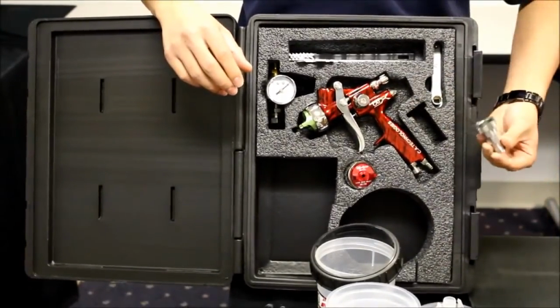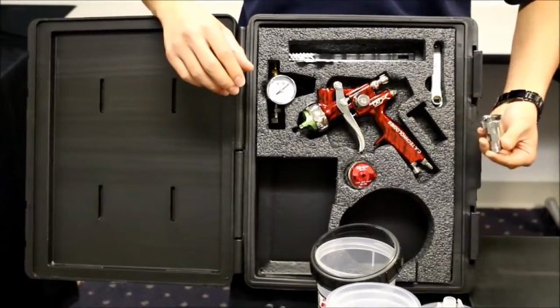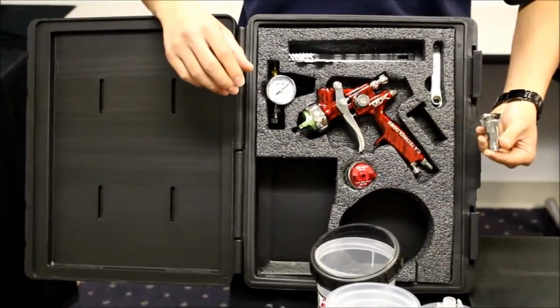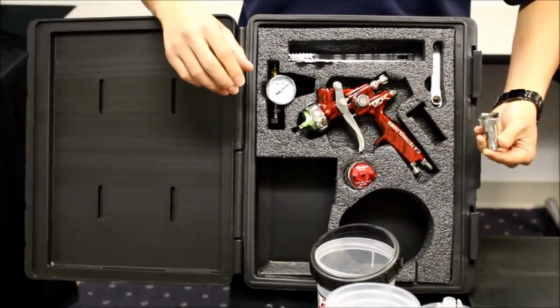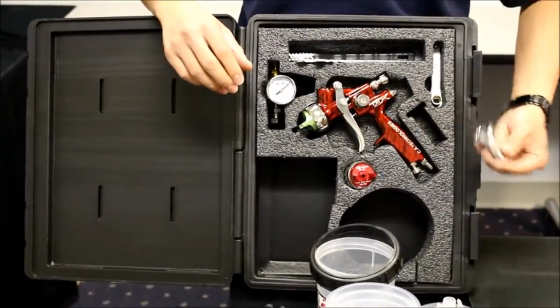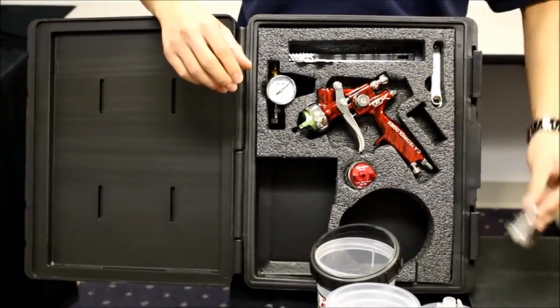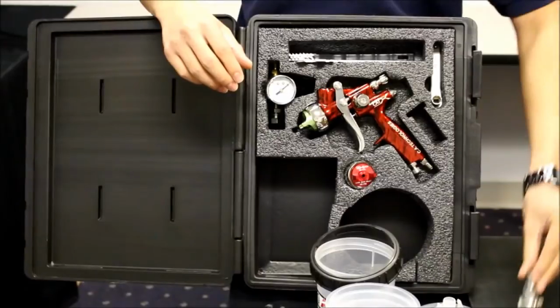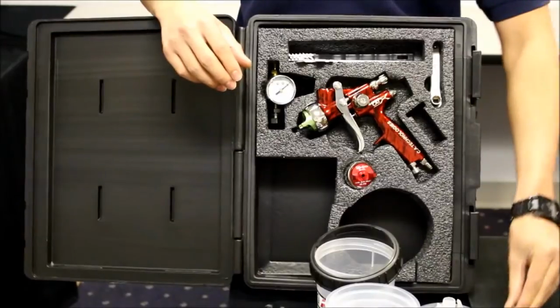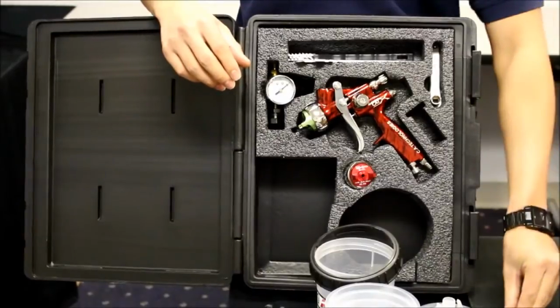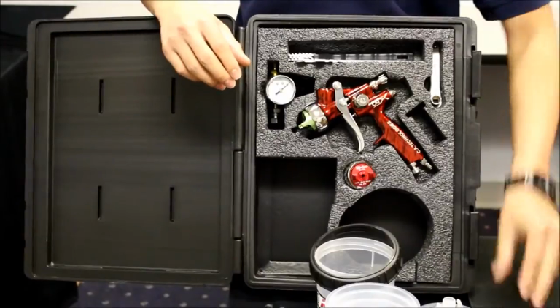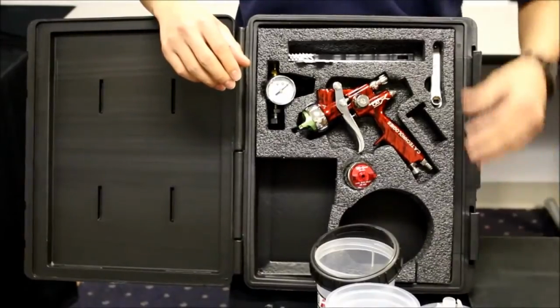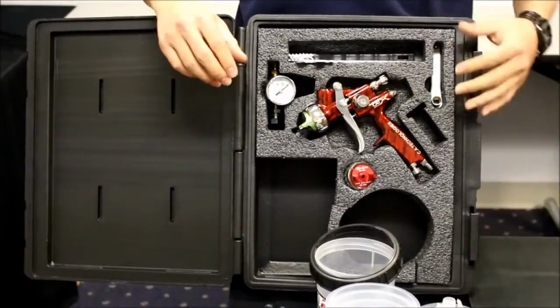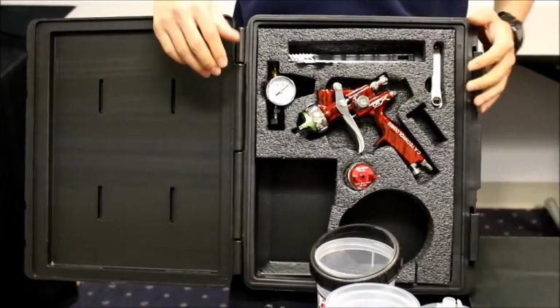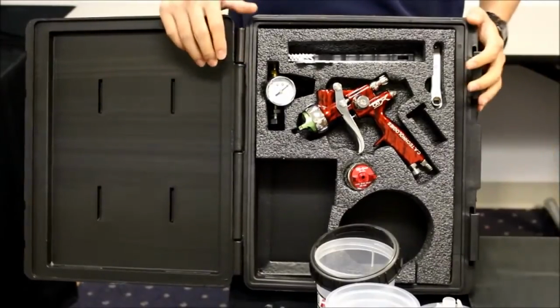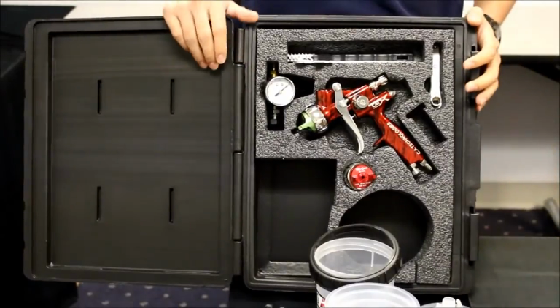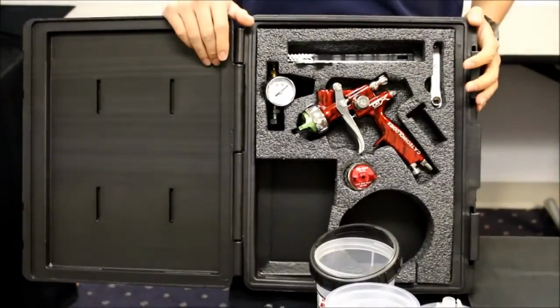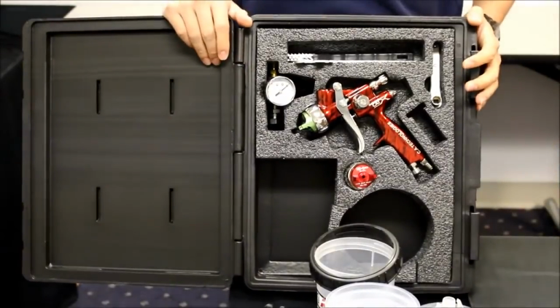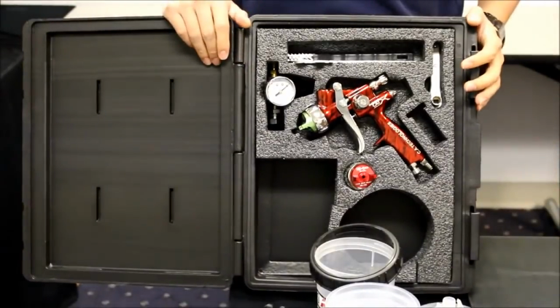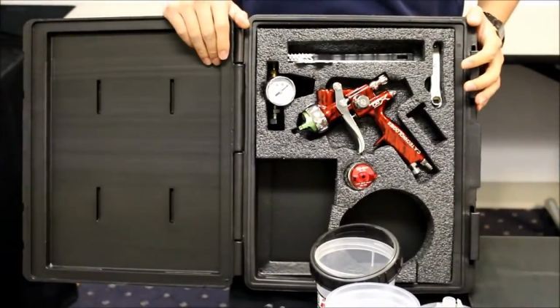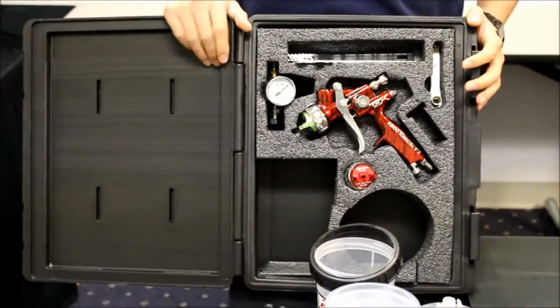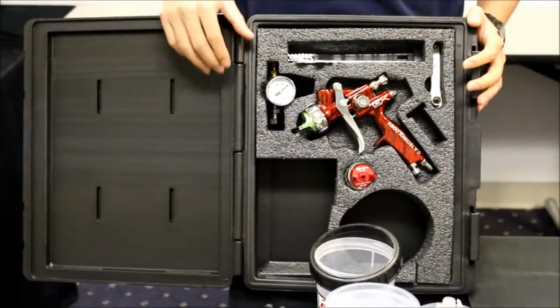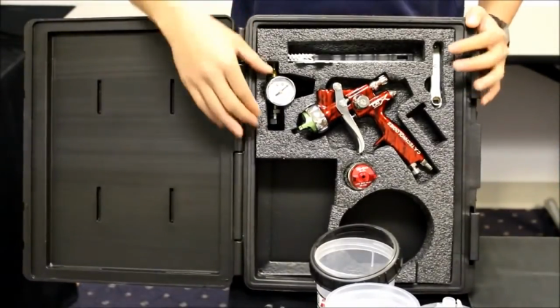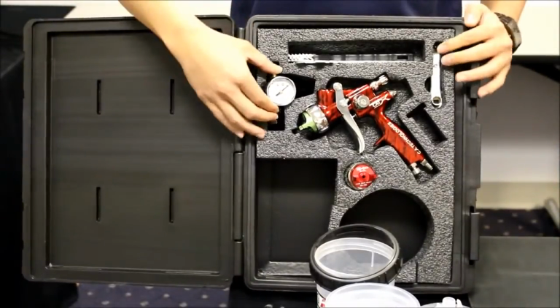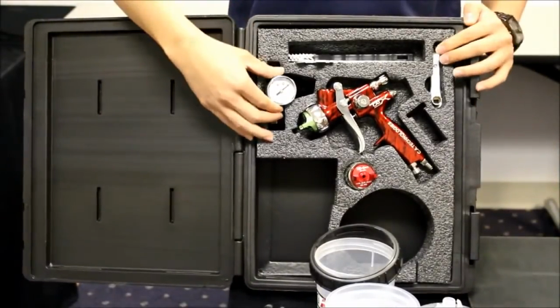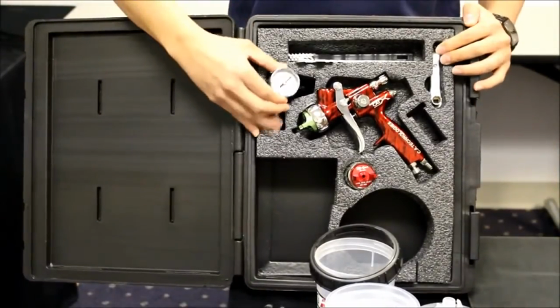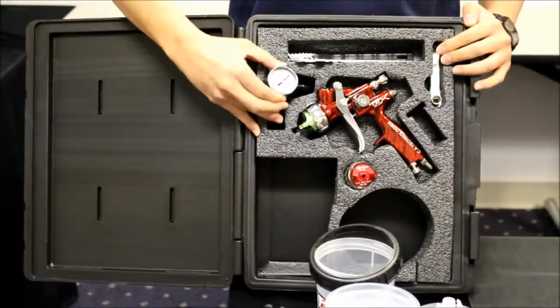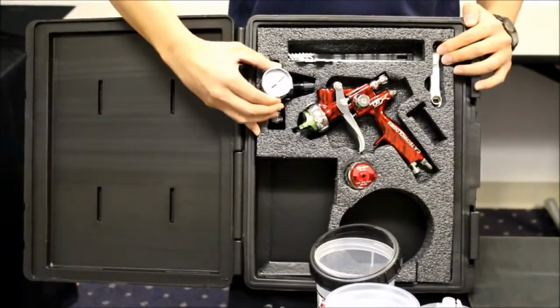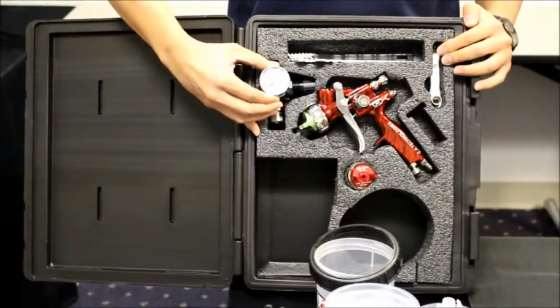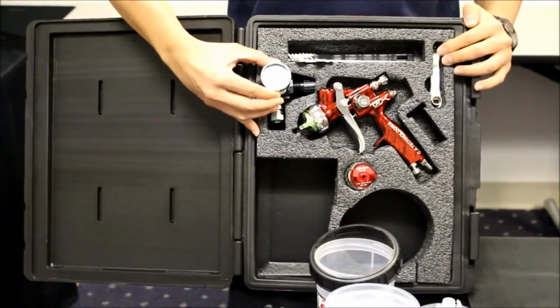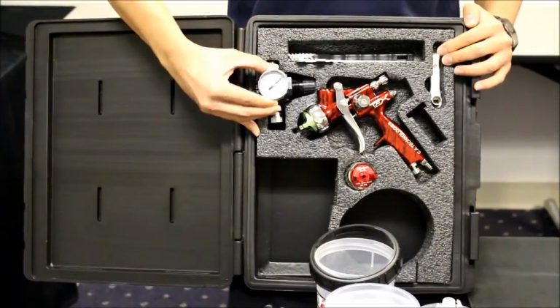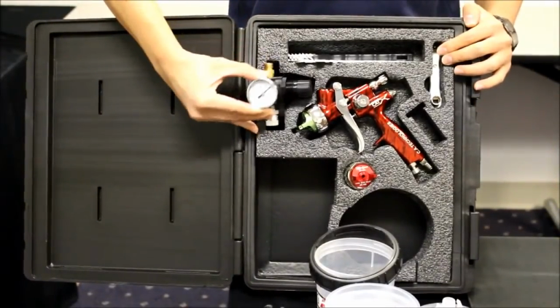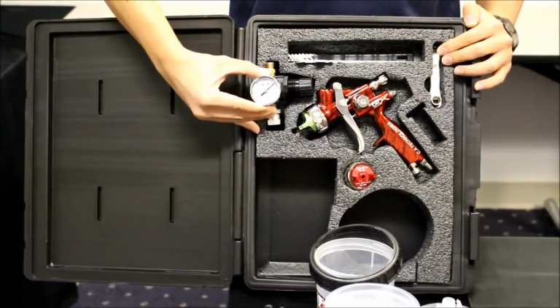Deluxe kits have a gun mounted air regulator, tools, and brushes.